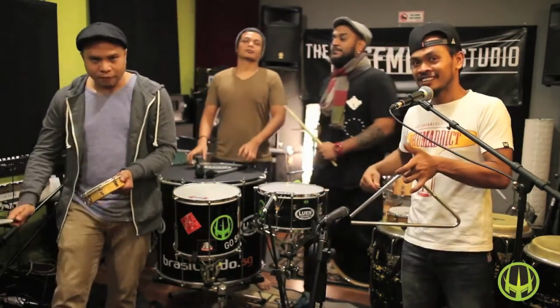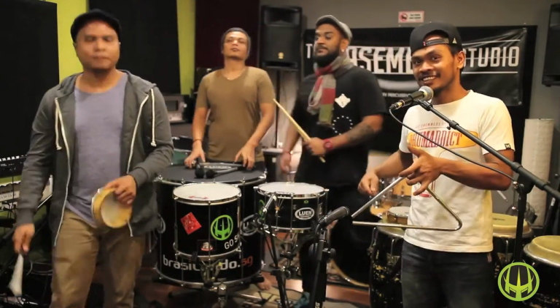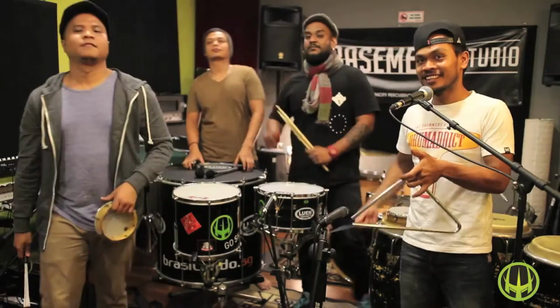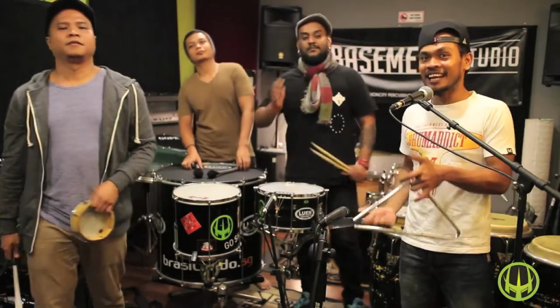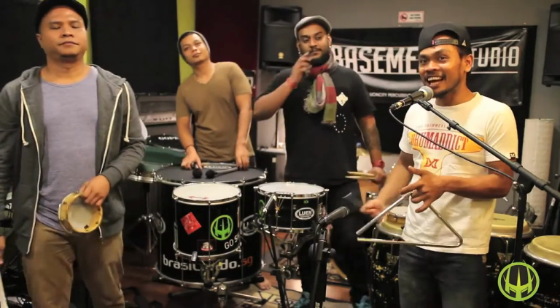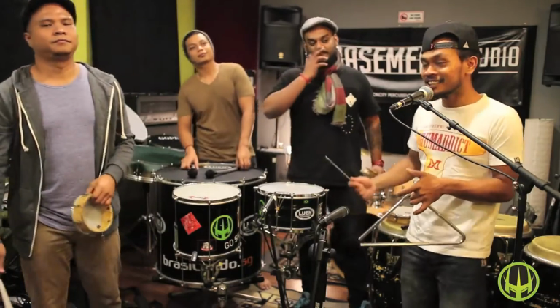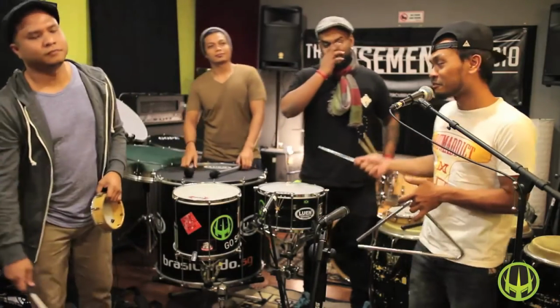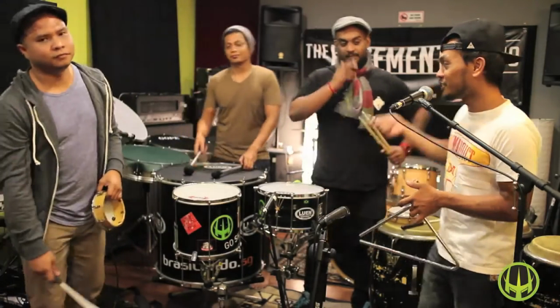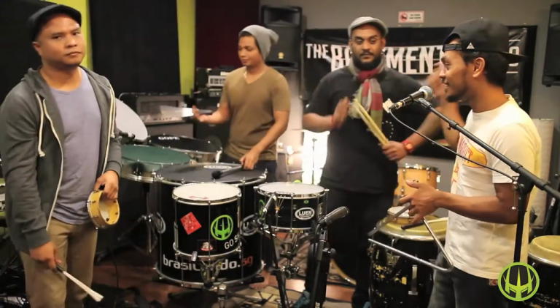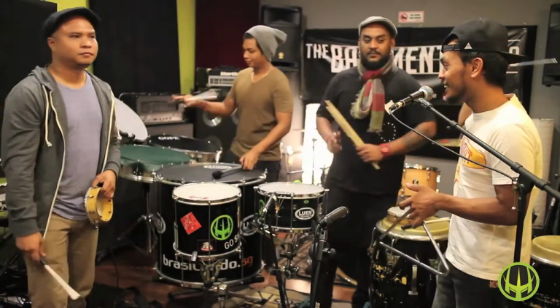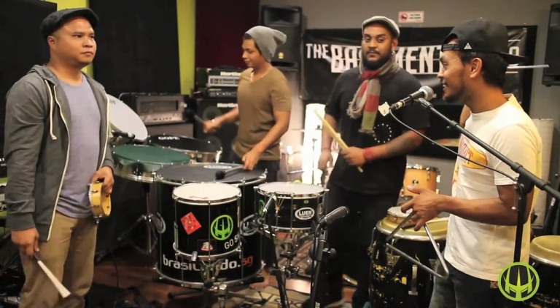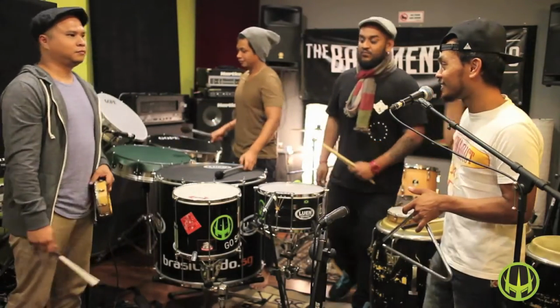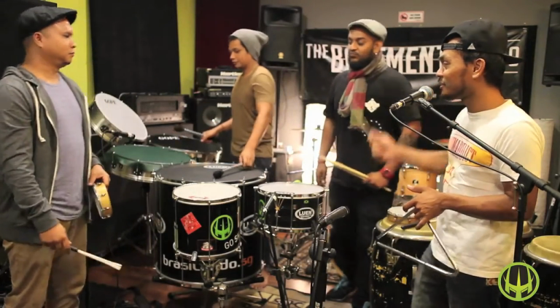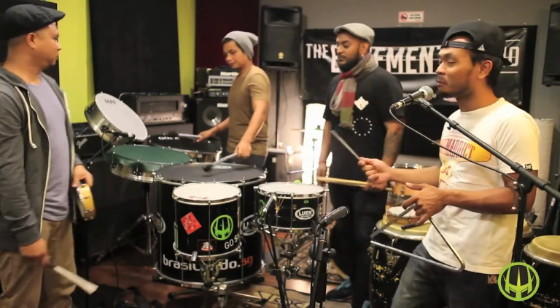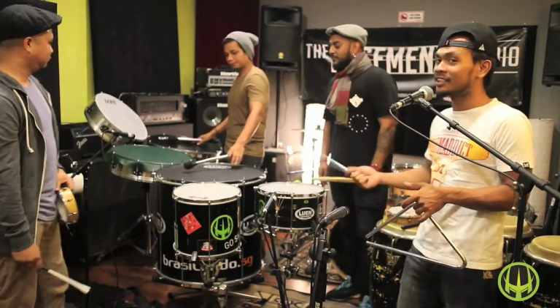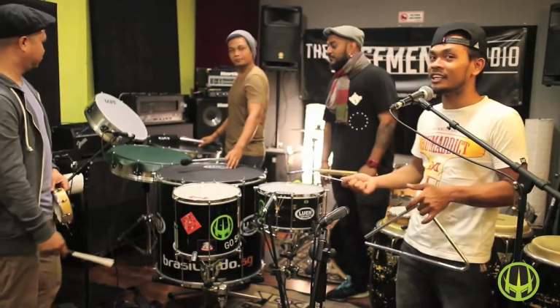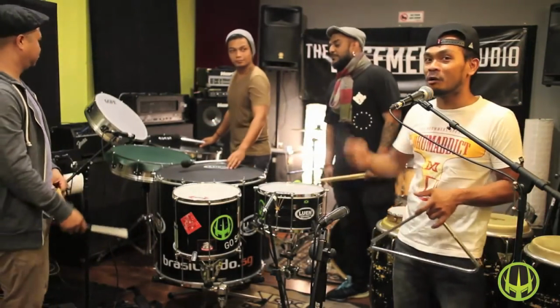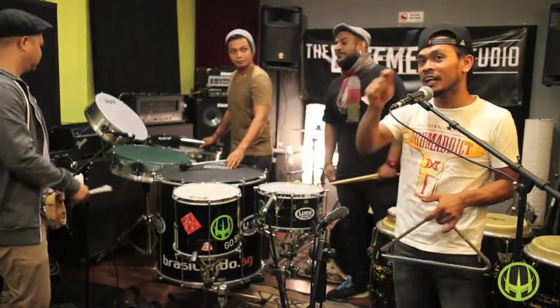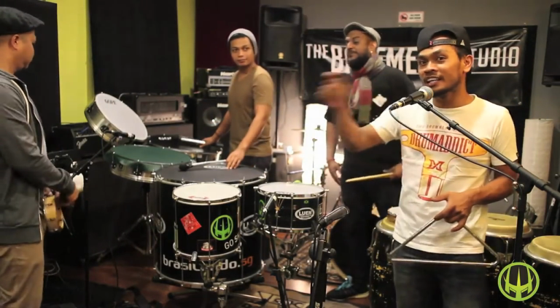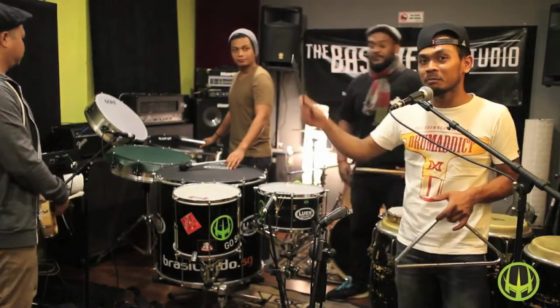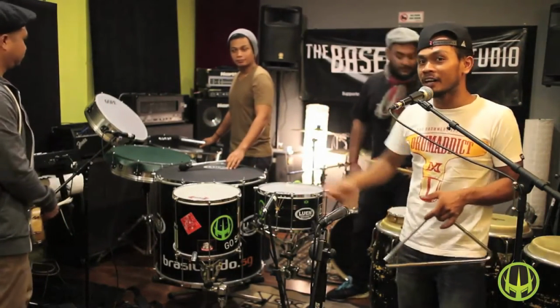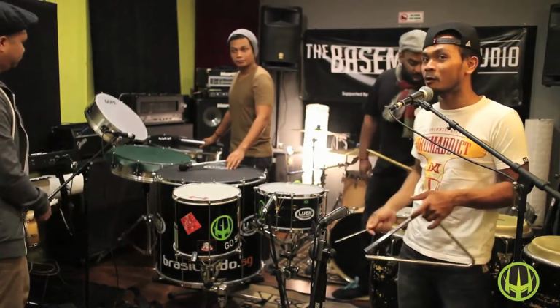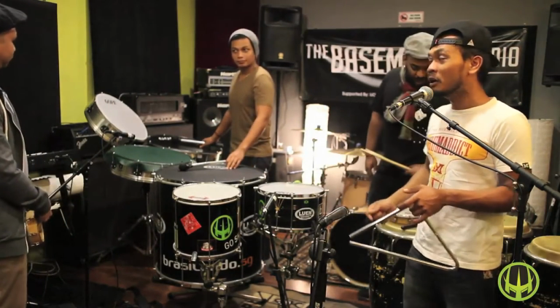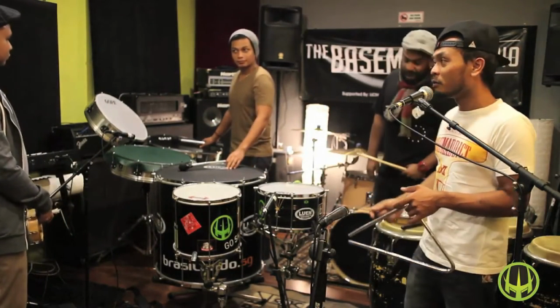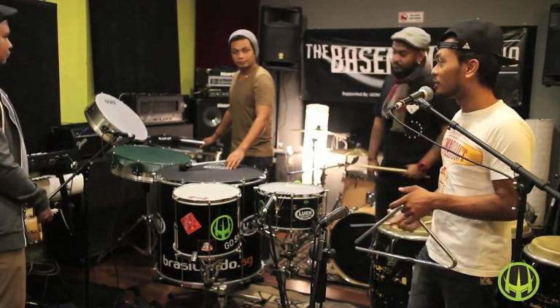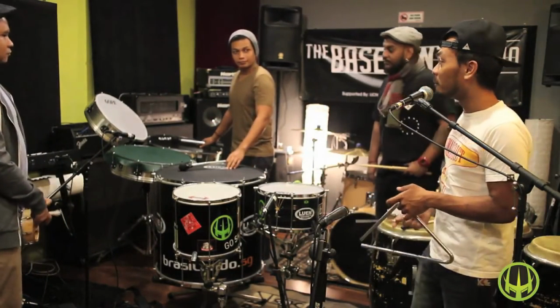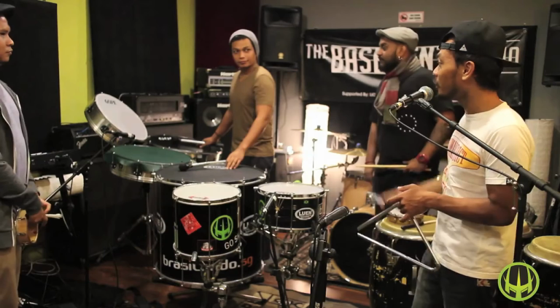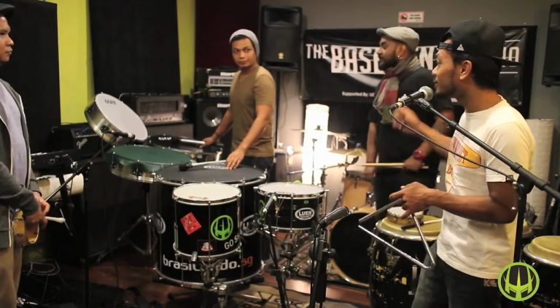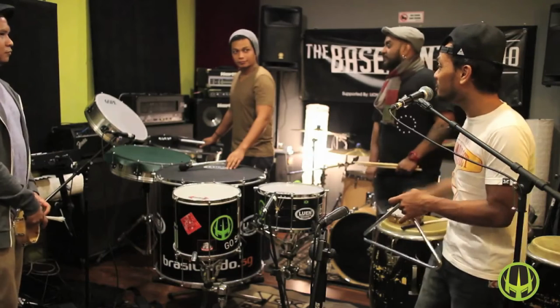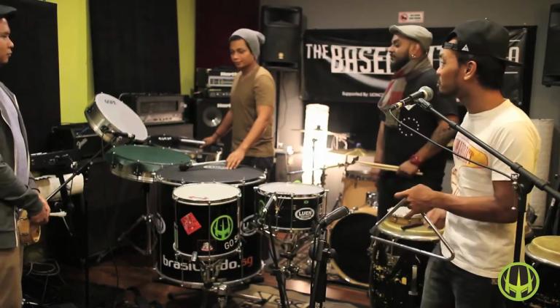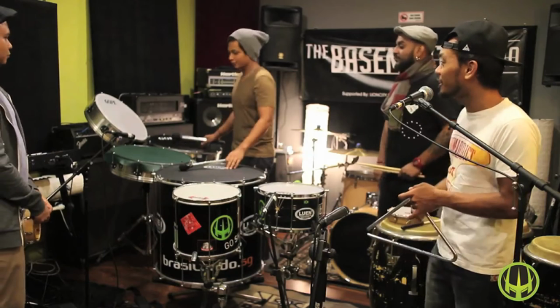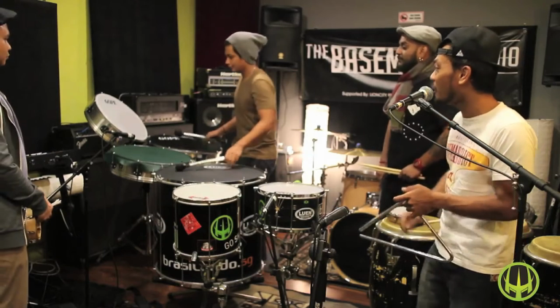And lastly, of course, the Surdo pattern outlining the Bayão rhythm. 1, 2, 3, go.